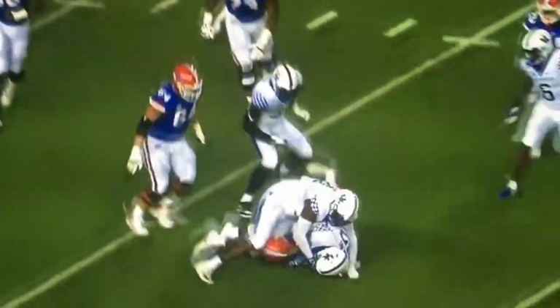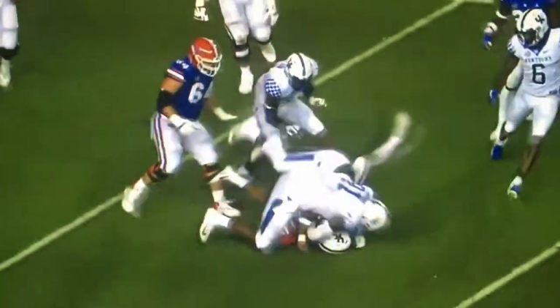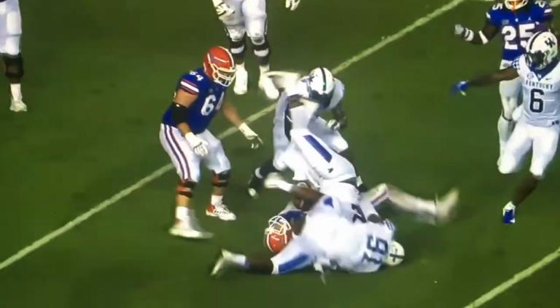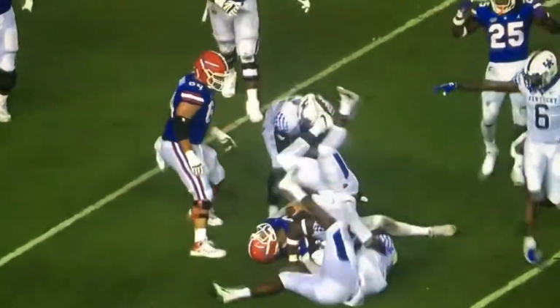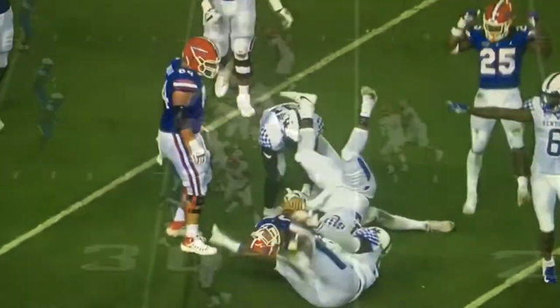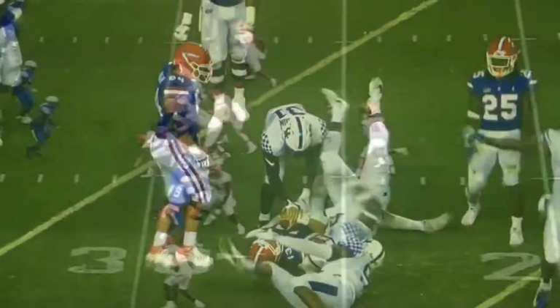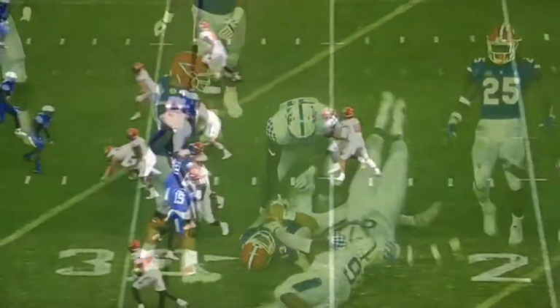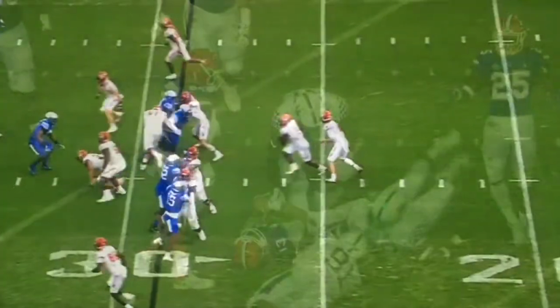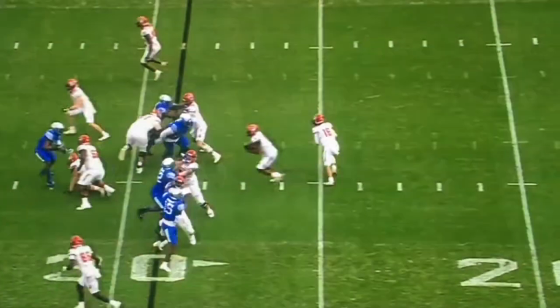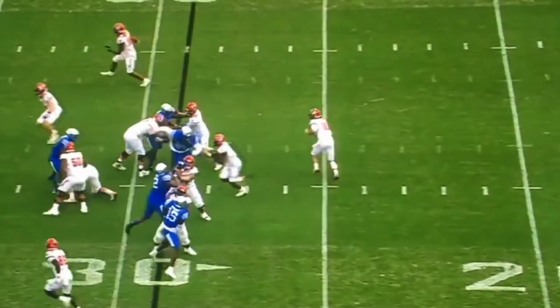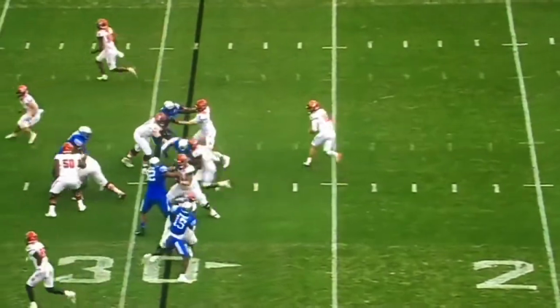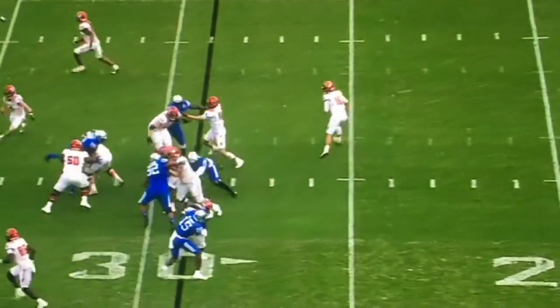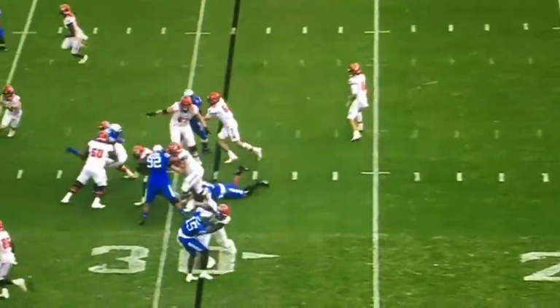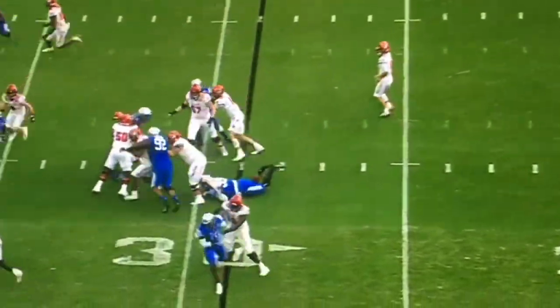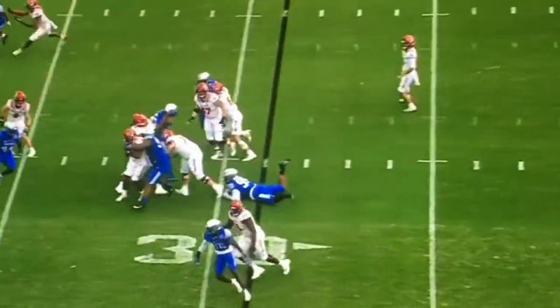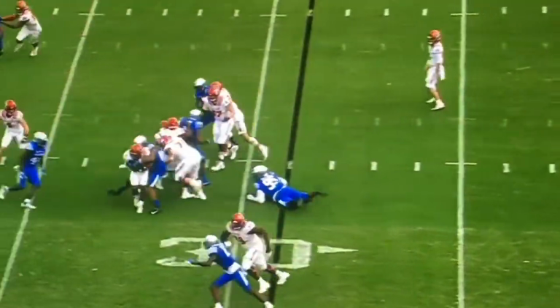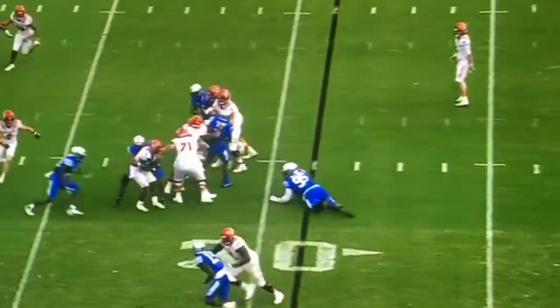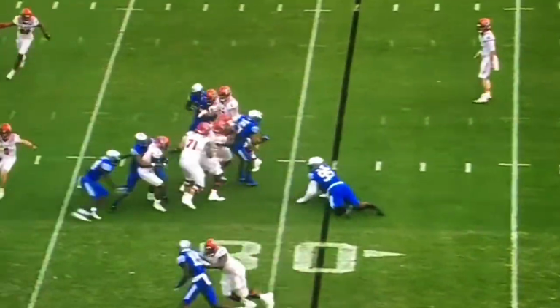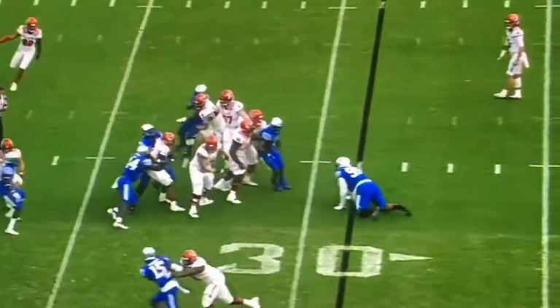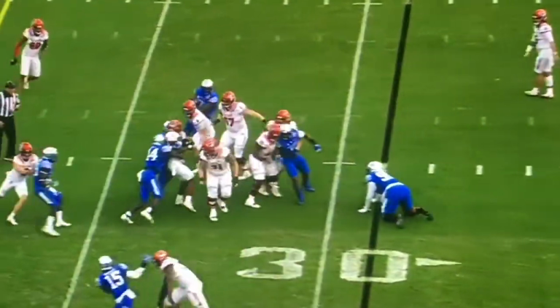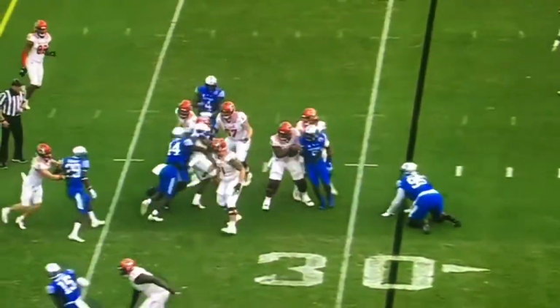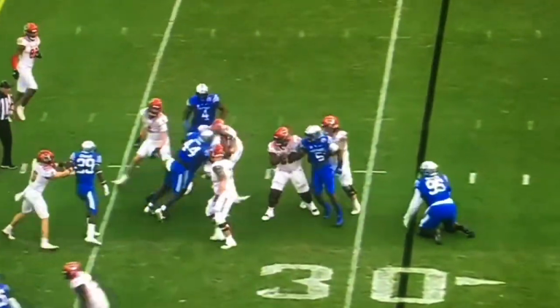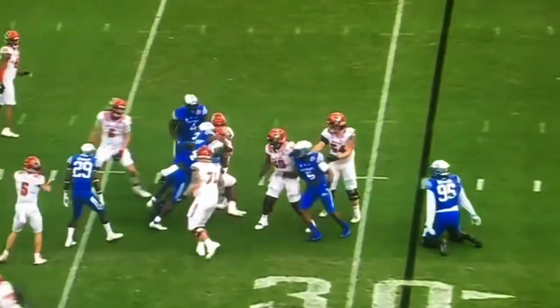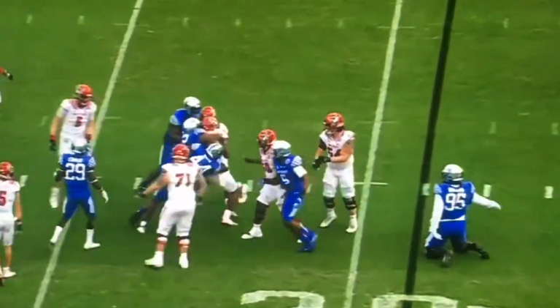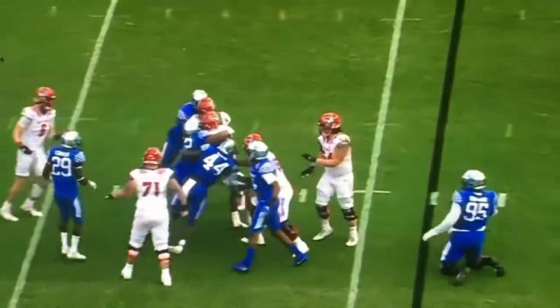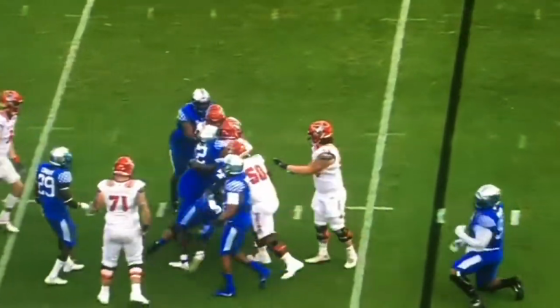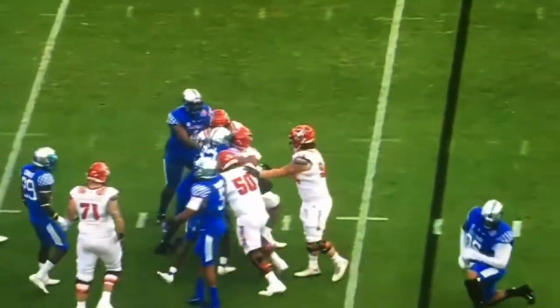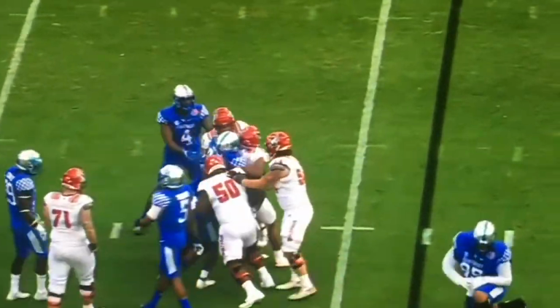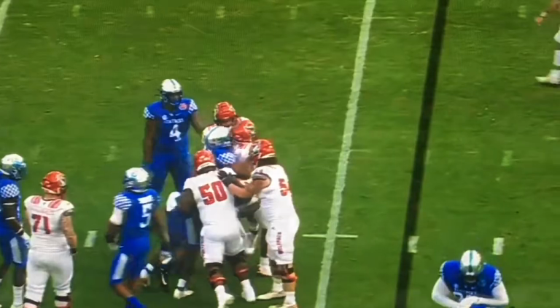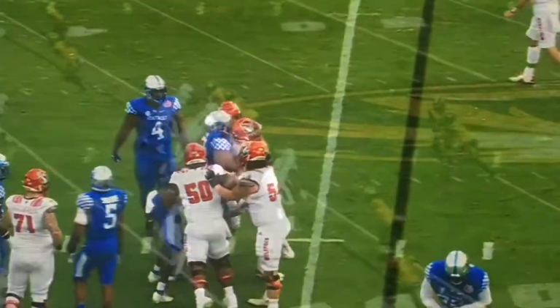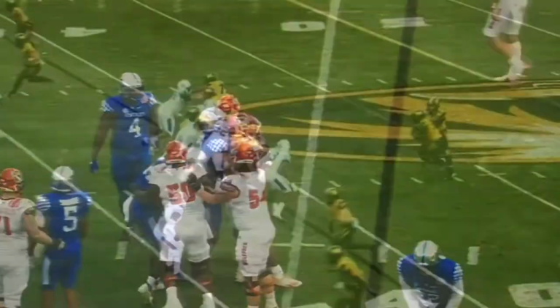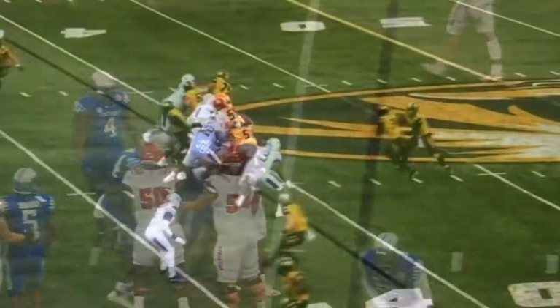And that's the Kentucky pressure. They'll run it, and that takes us to halftime.